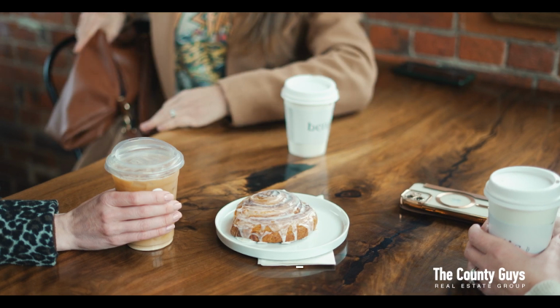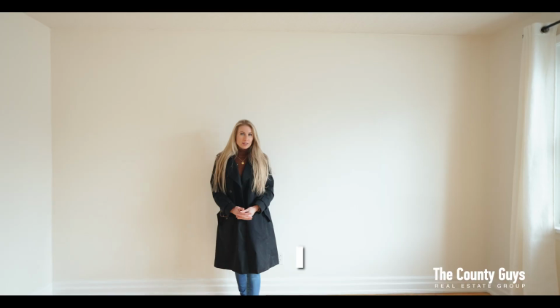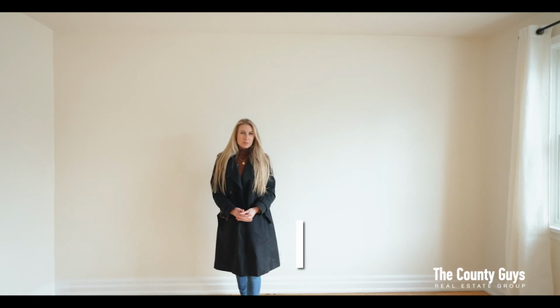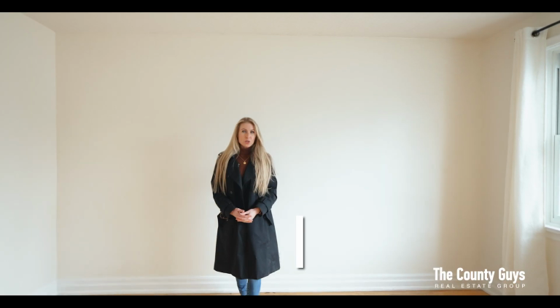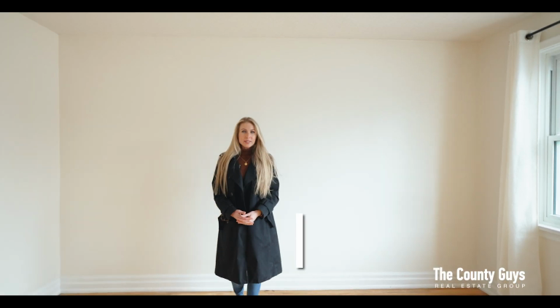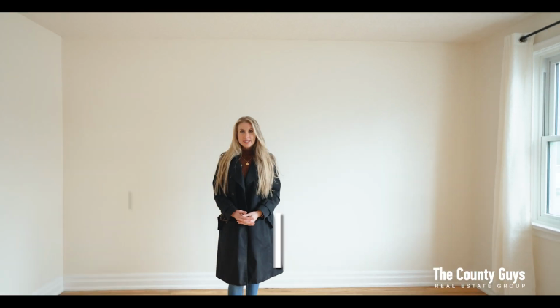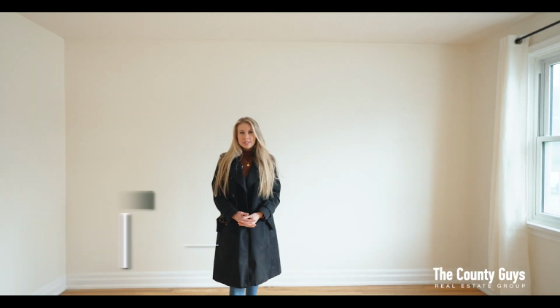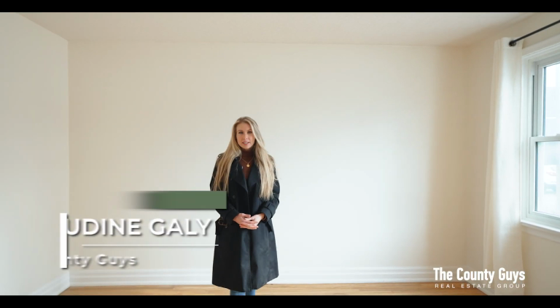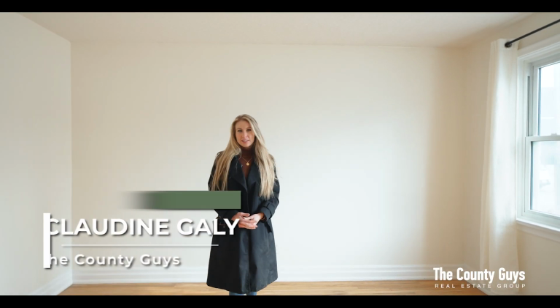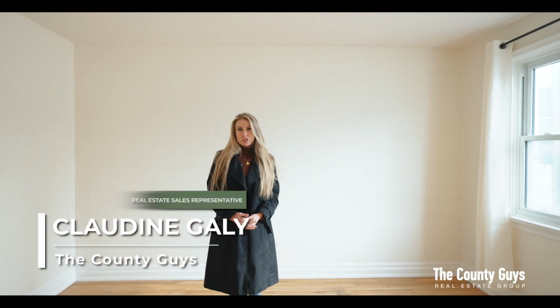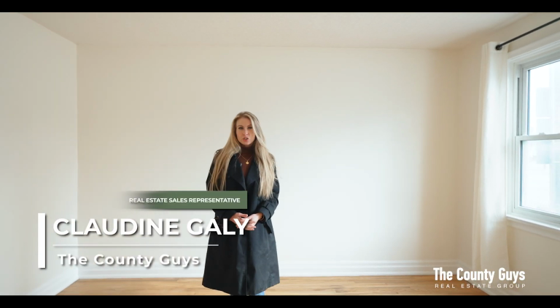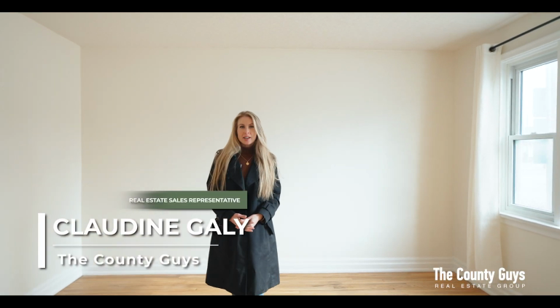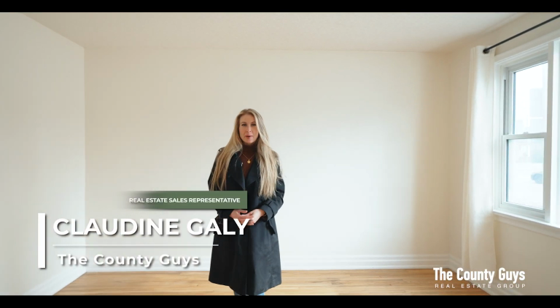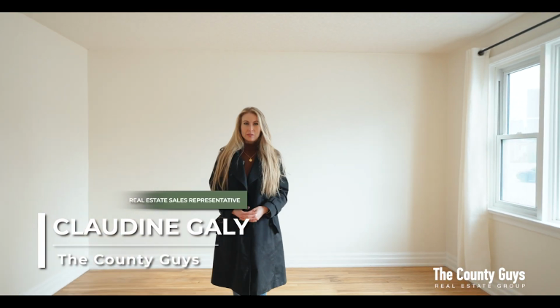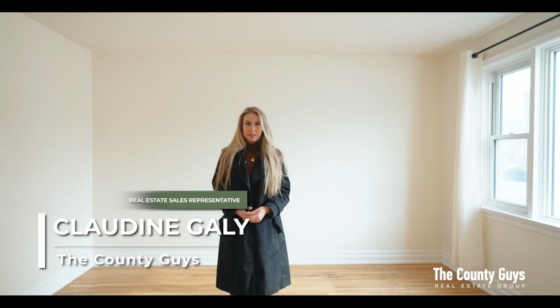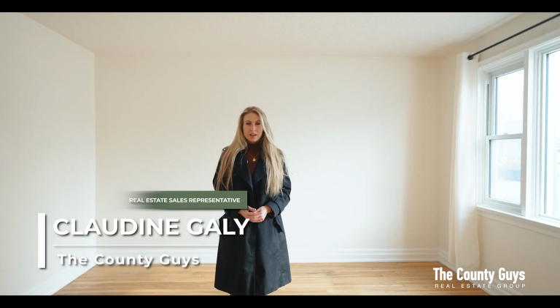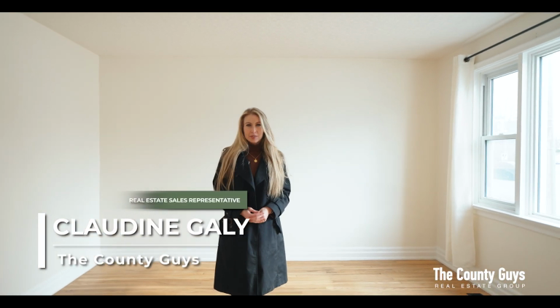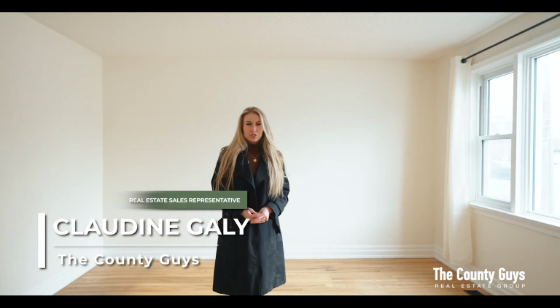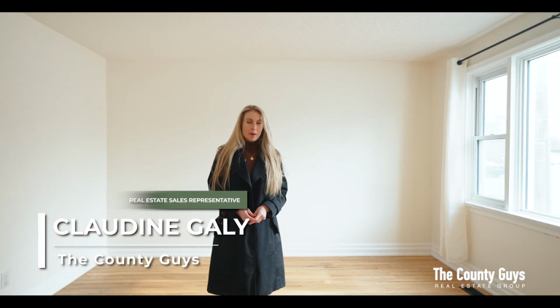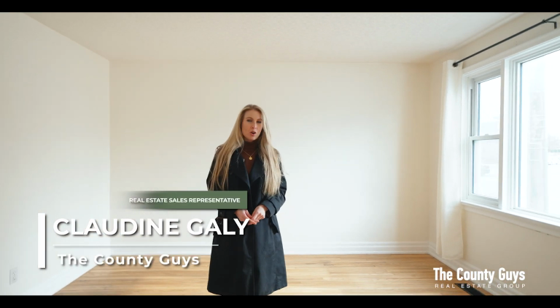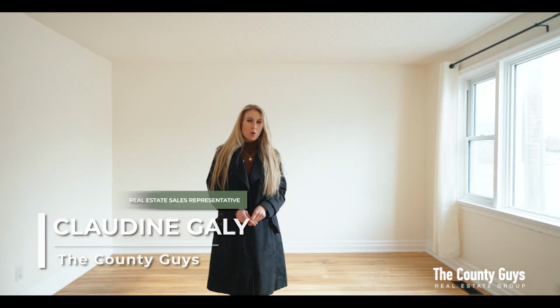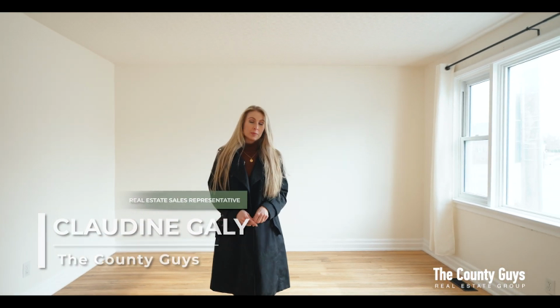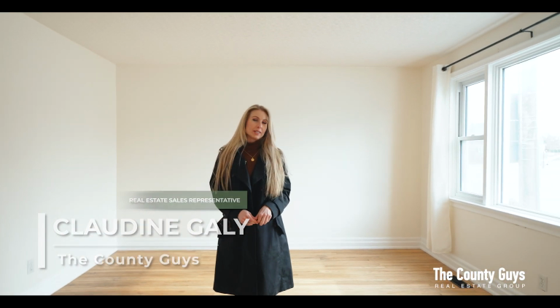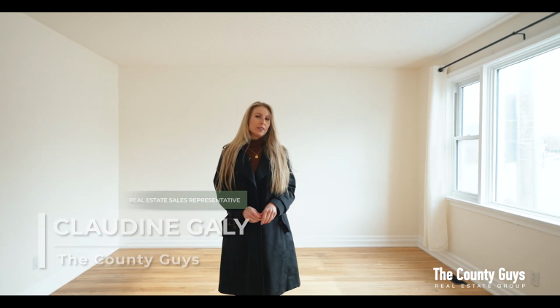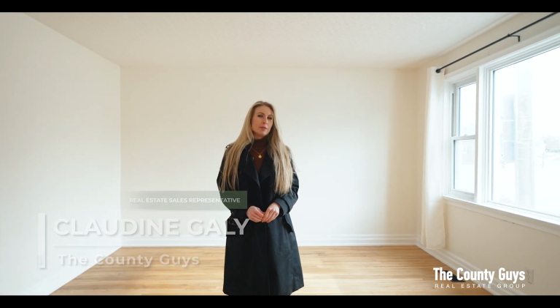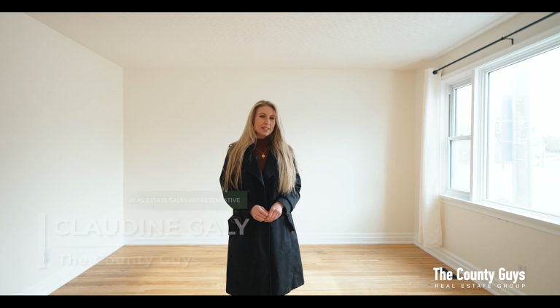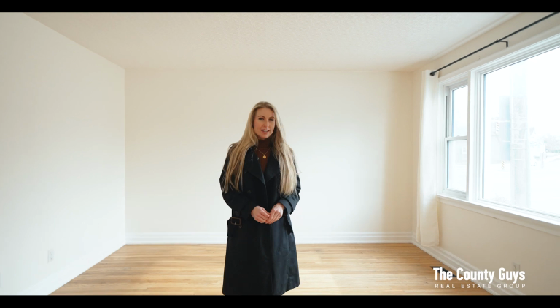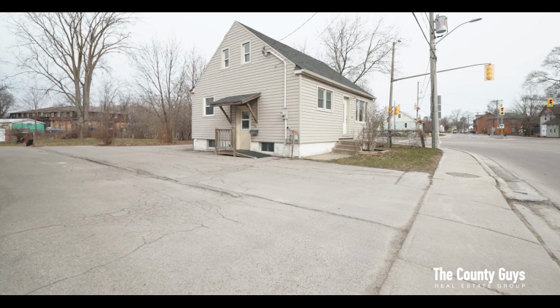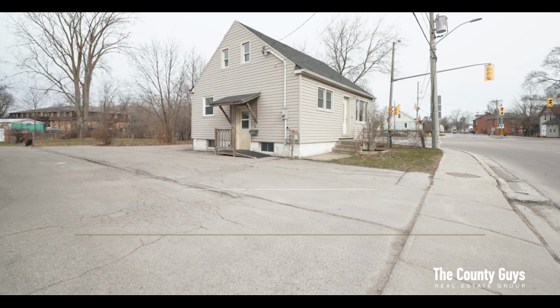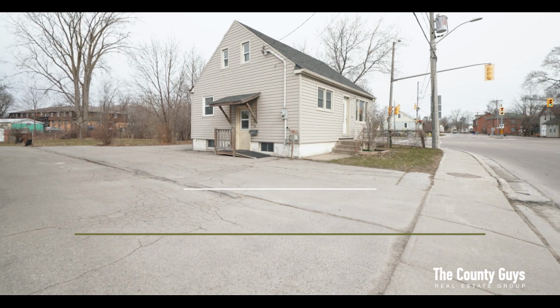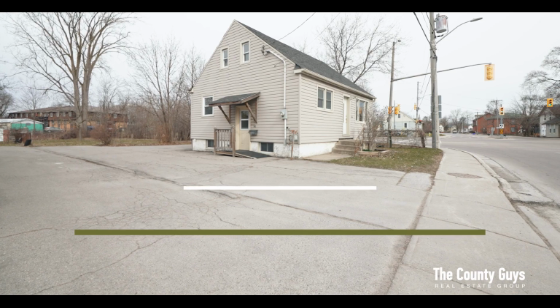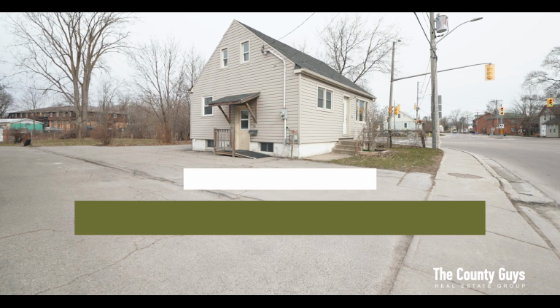Welcome to 166 Station Street in Belleville. This charming home has been lovingly maintained and is move-in ready.